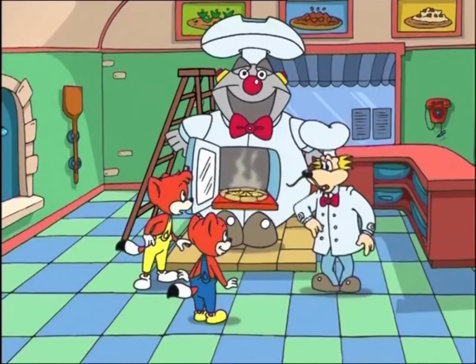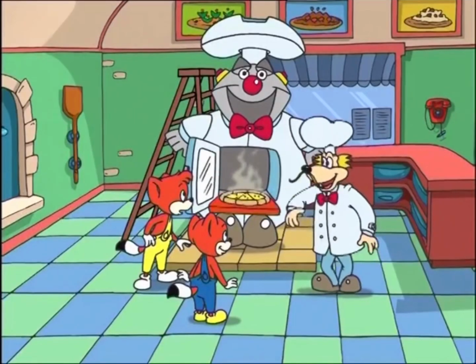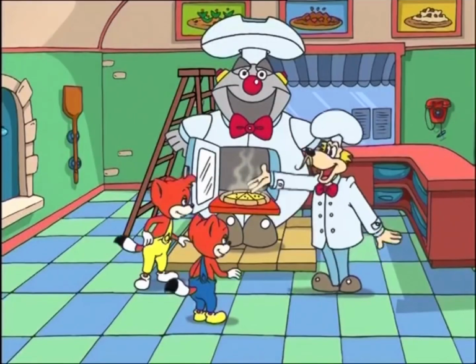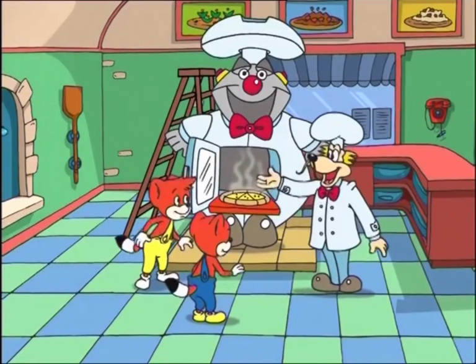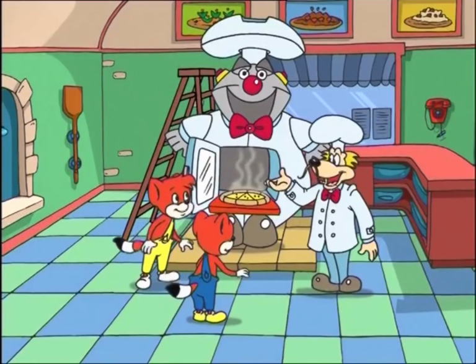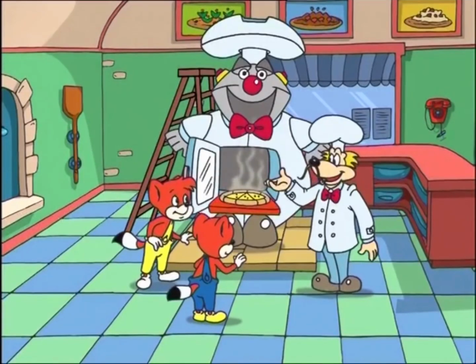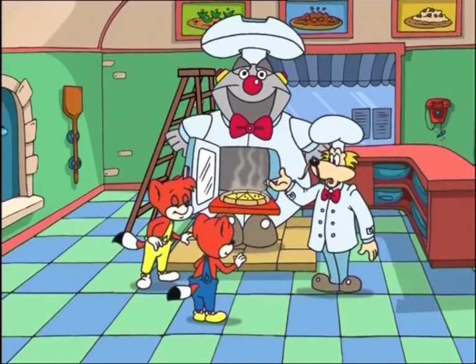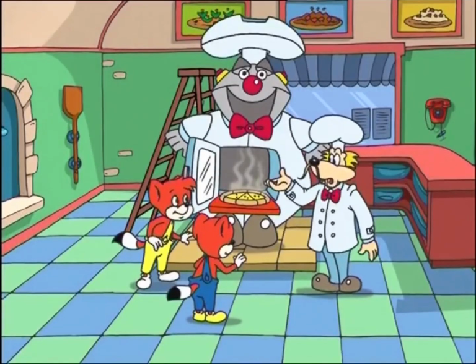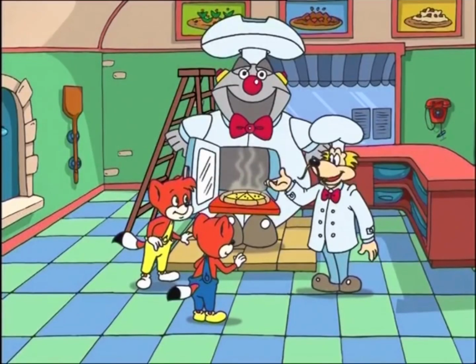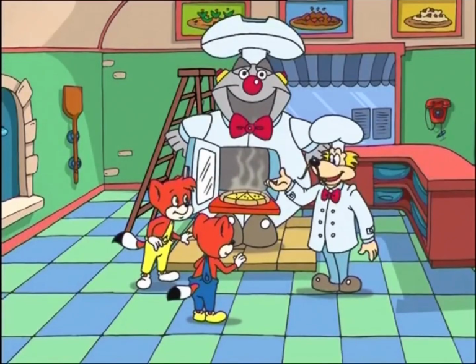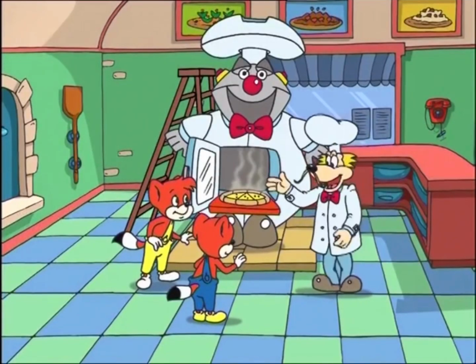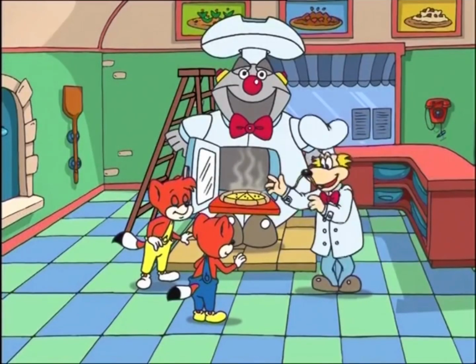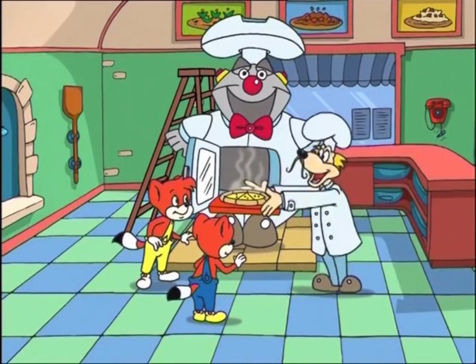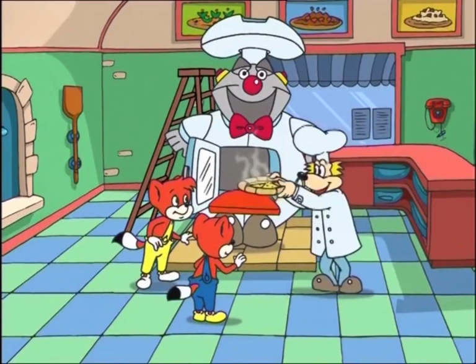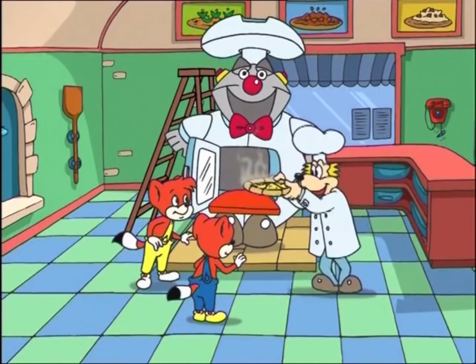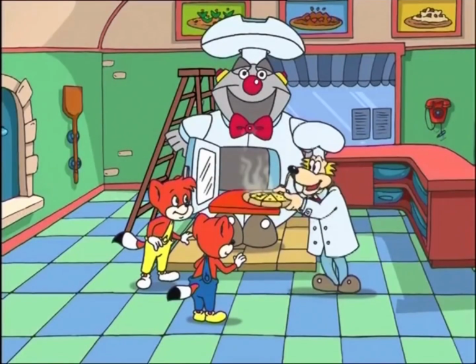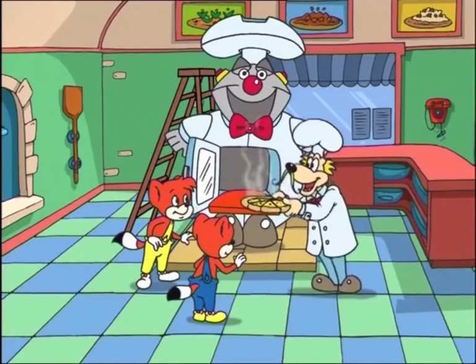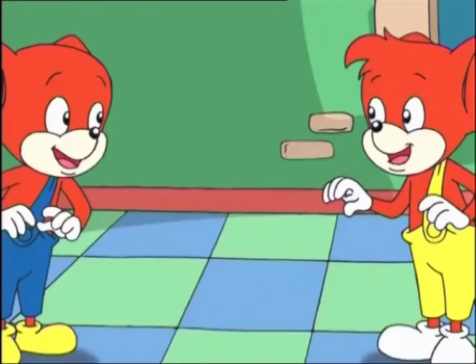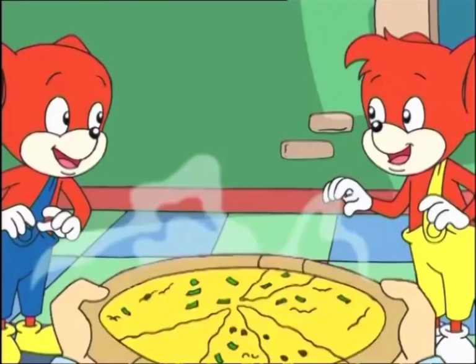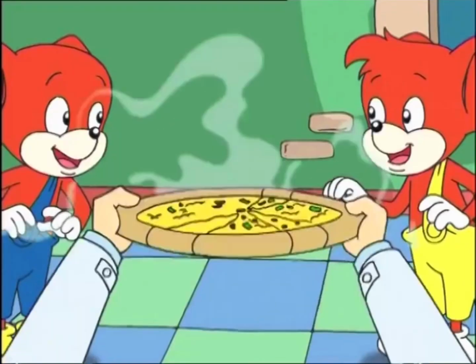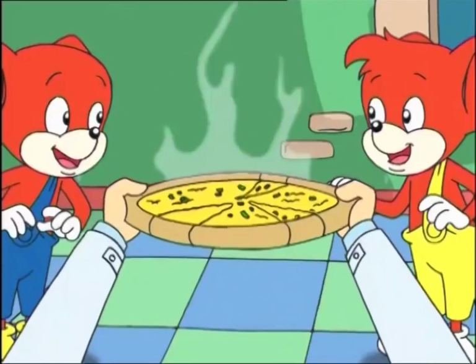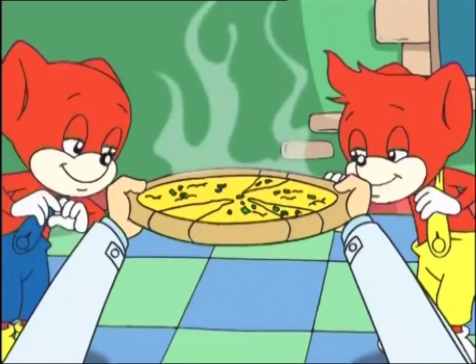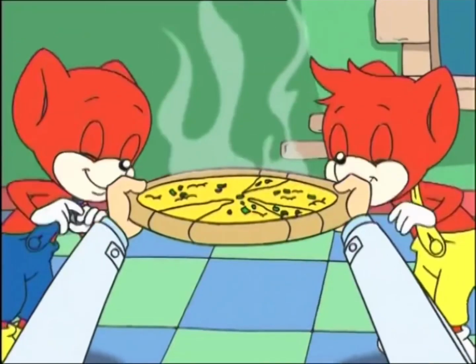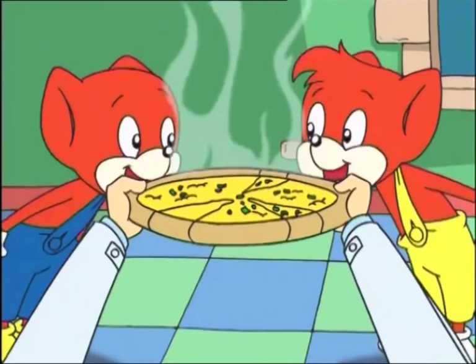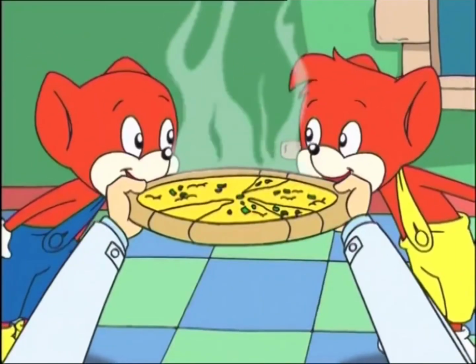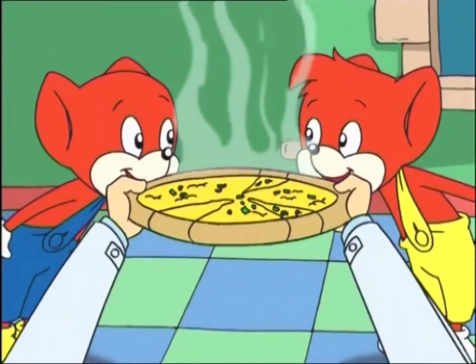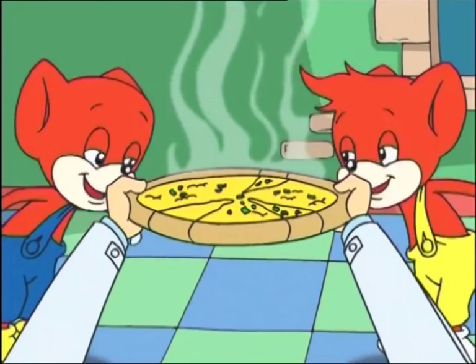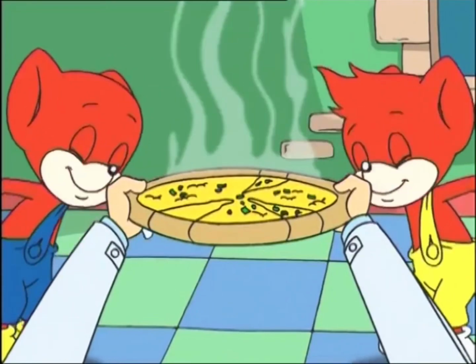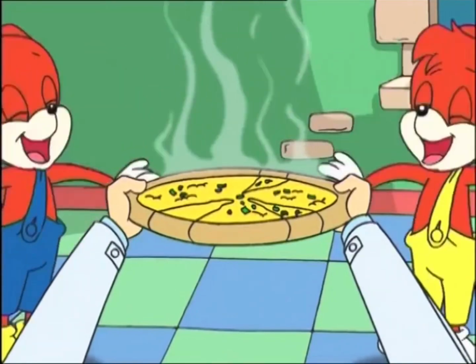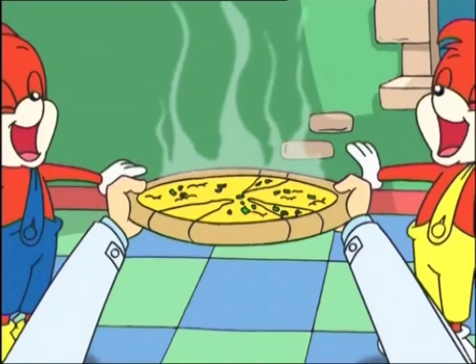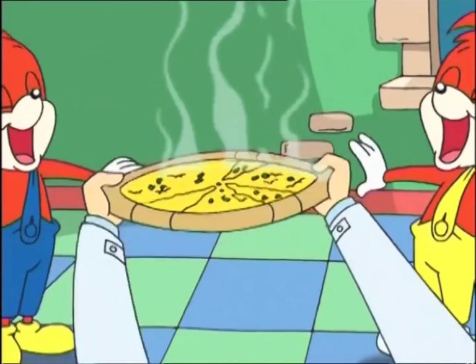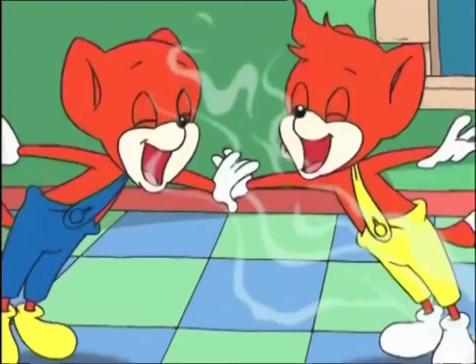Voila! One perfect pizza! Ready to eat! Ooh!